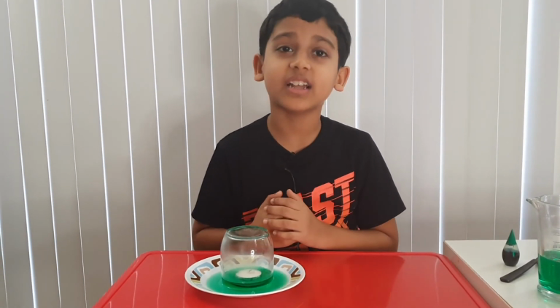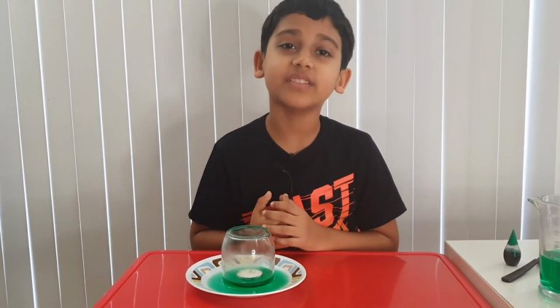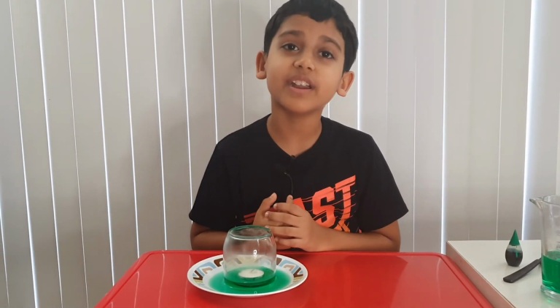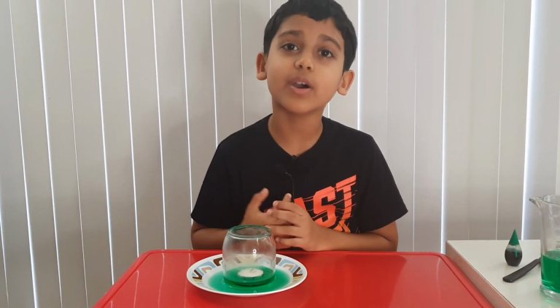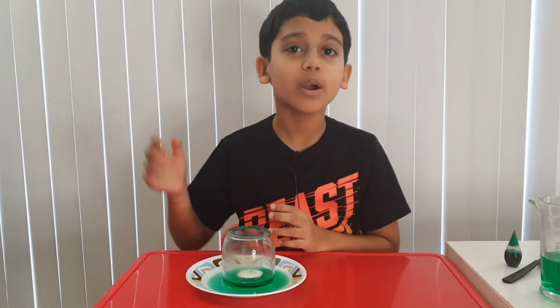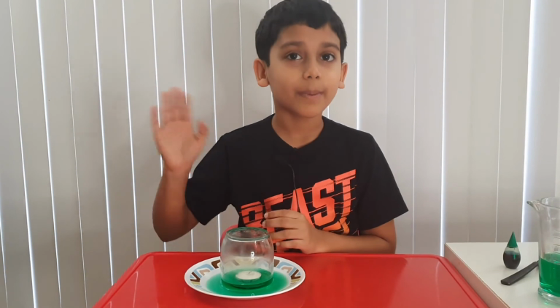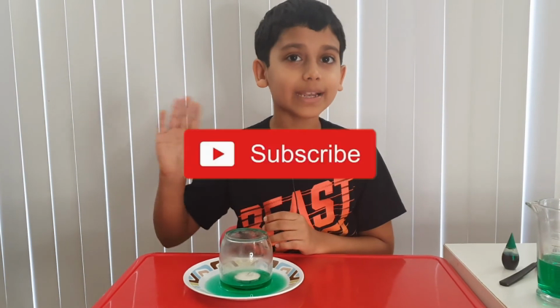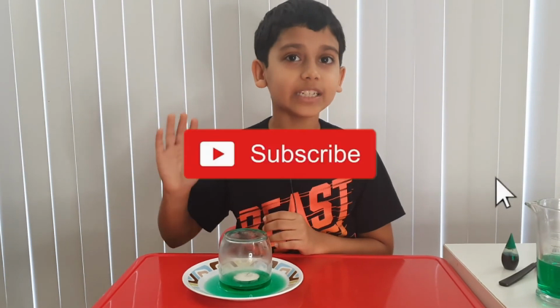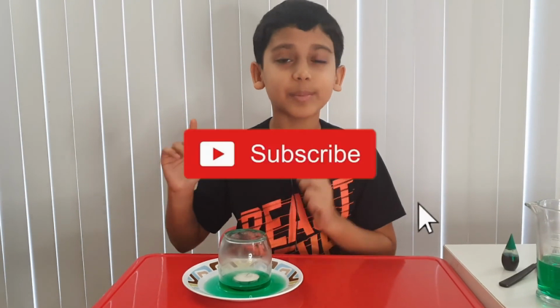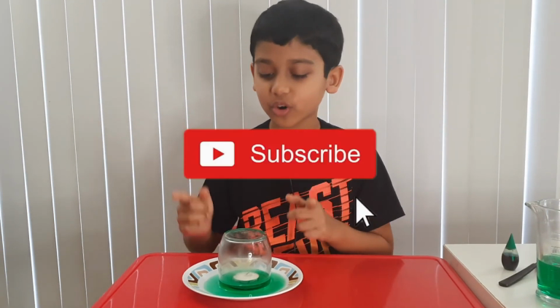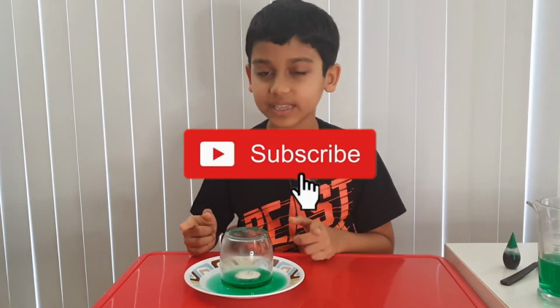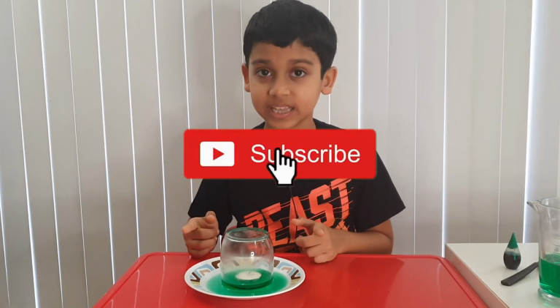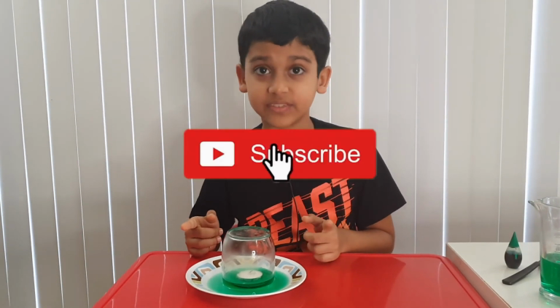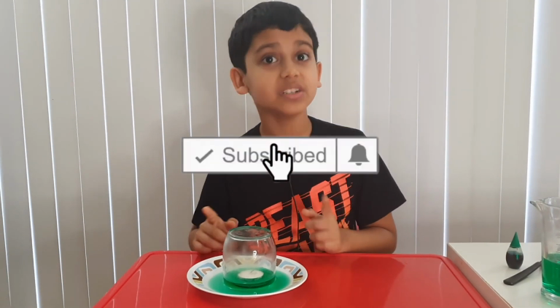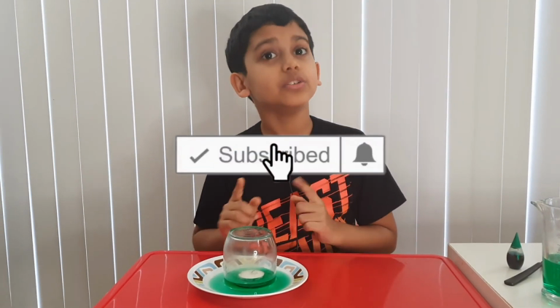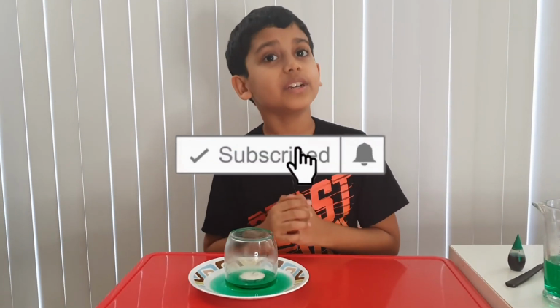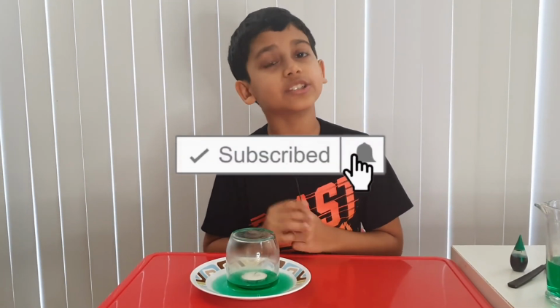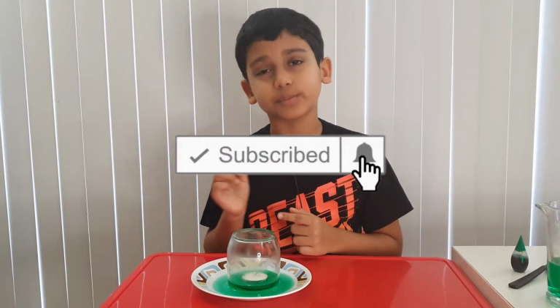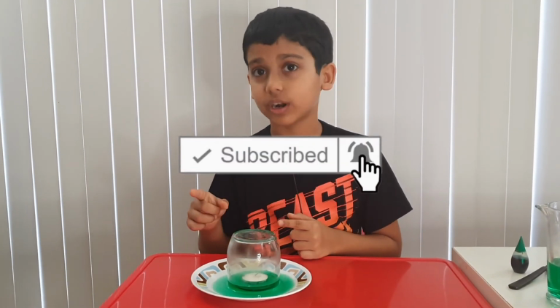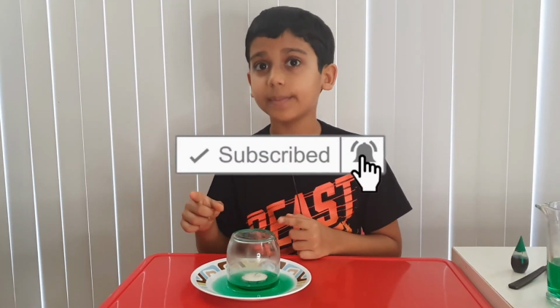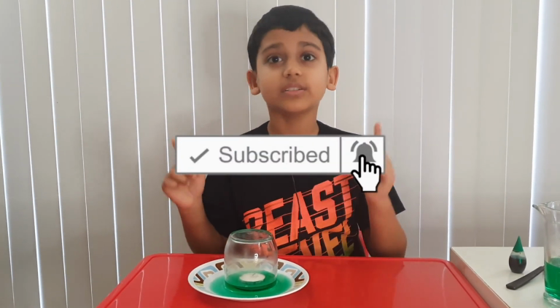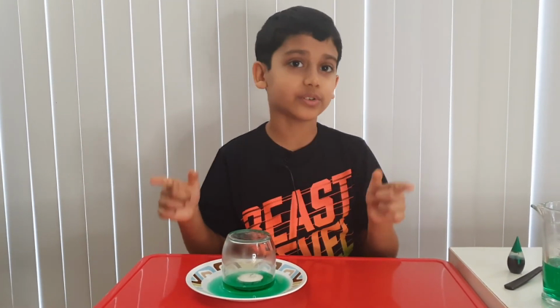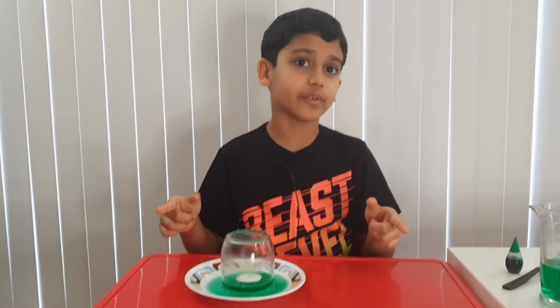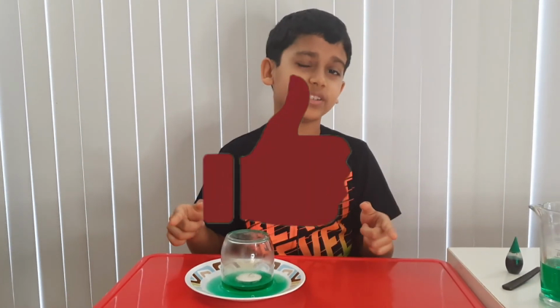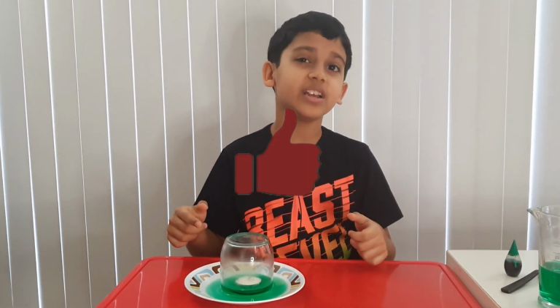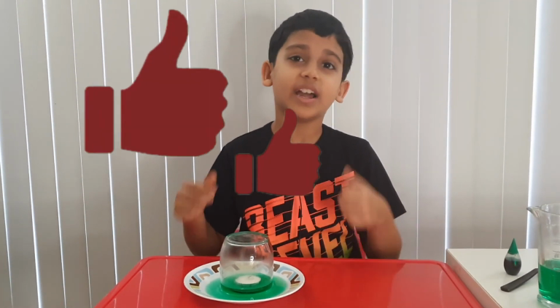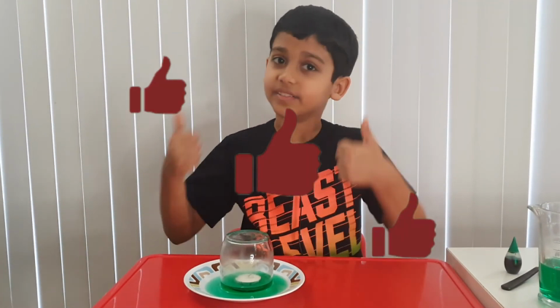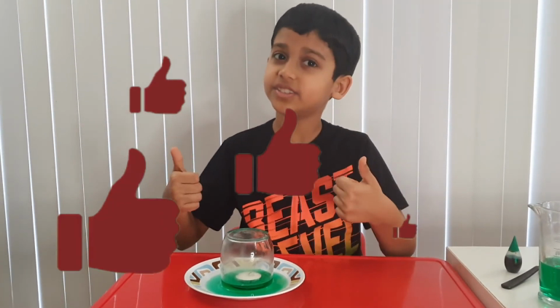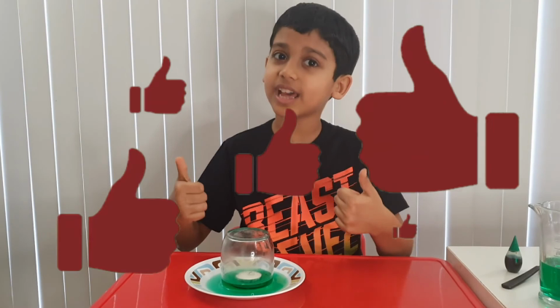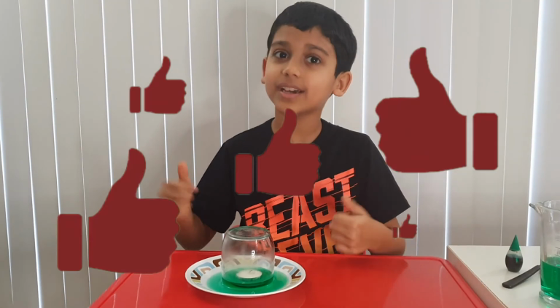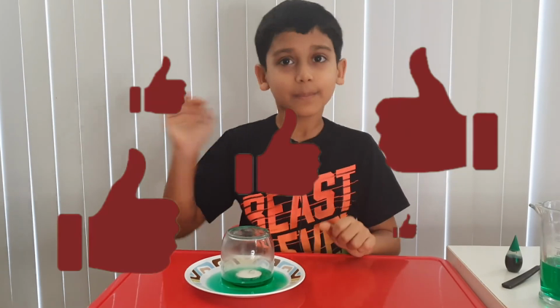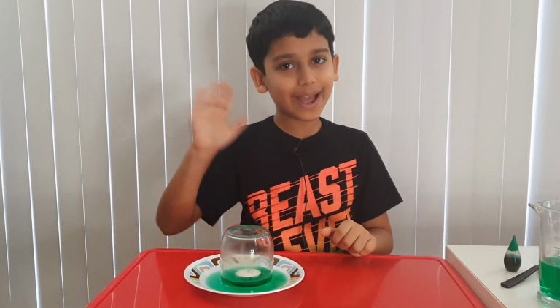I think this is the end of the video. Bye guys! And before we go, don't forget to subscribe and give this a like. Bye!